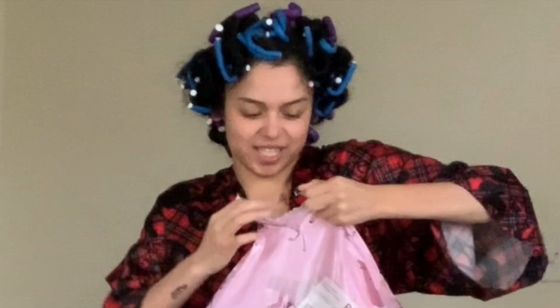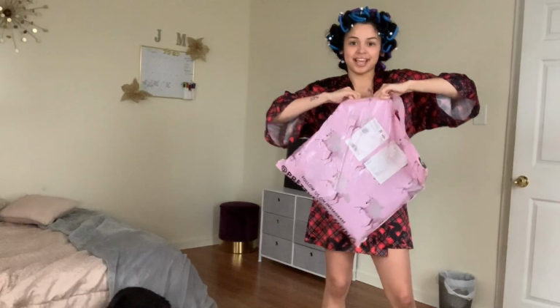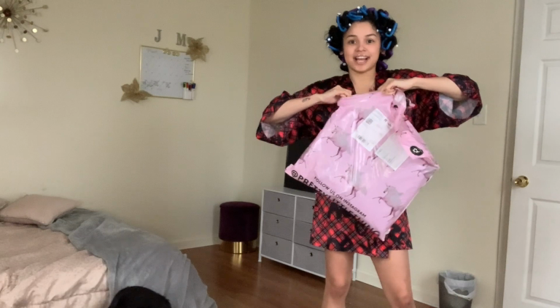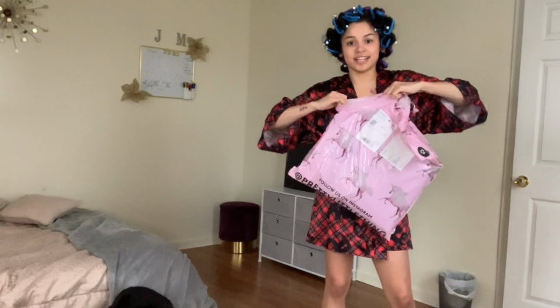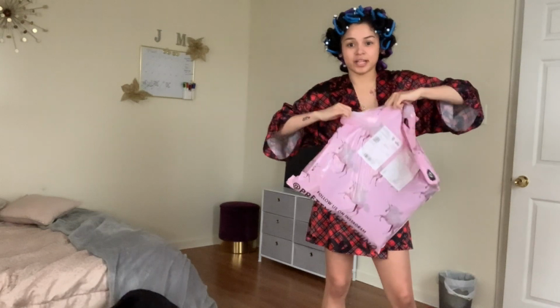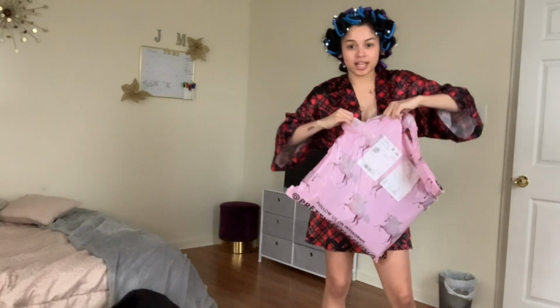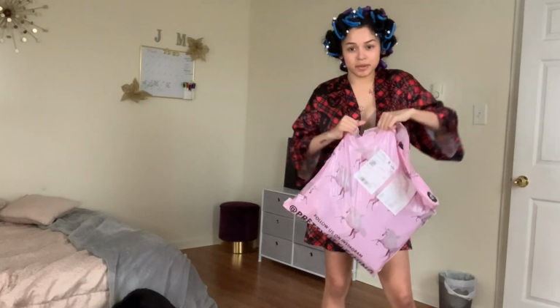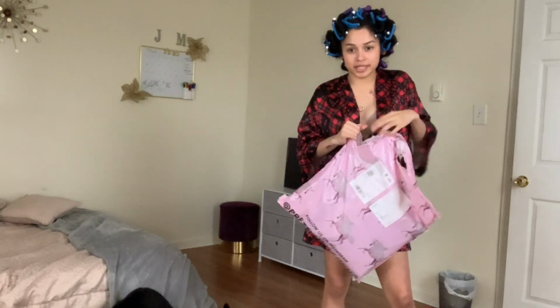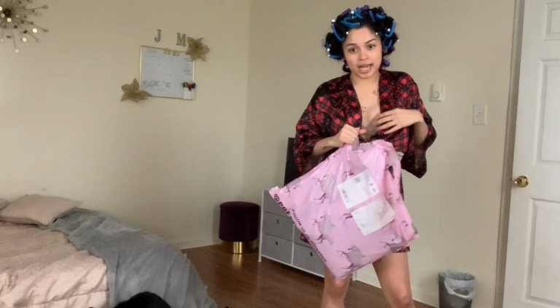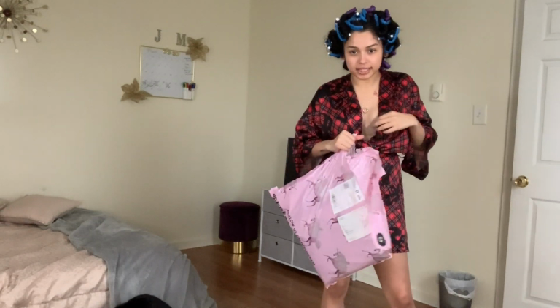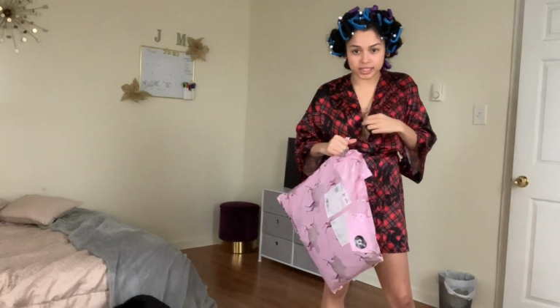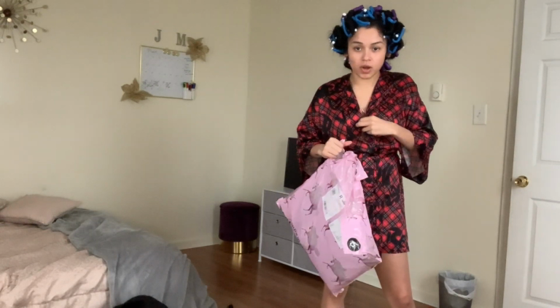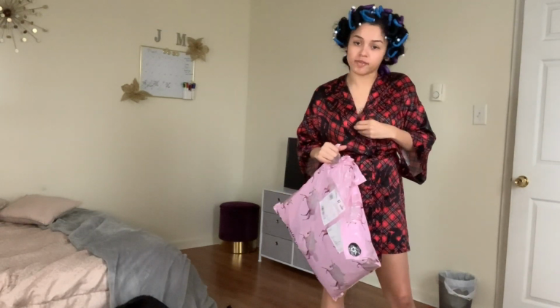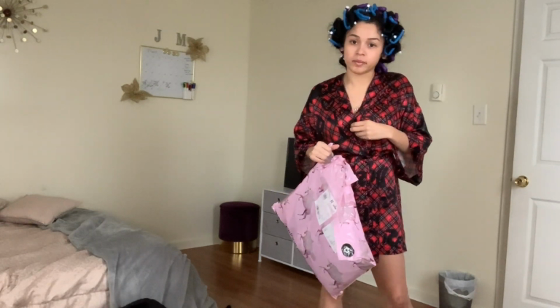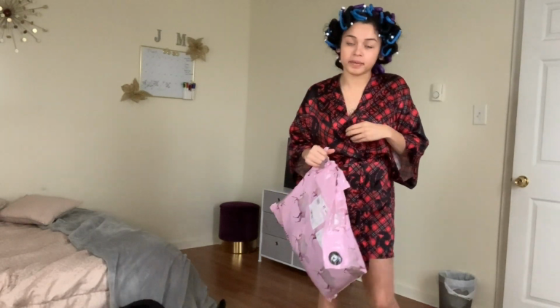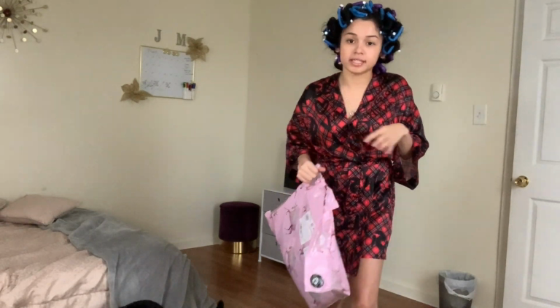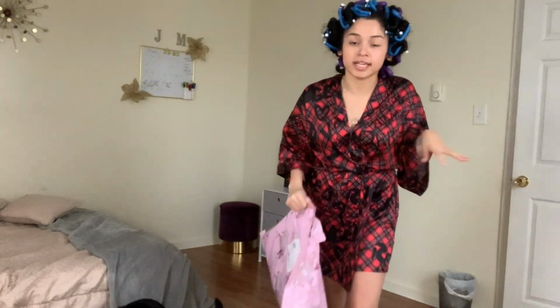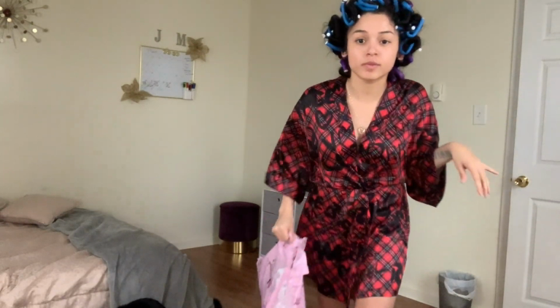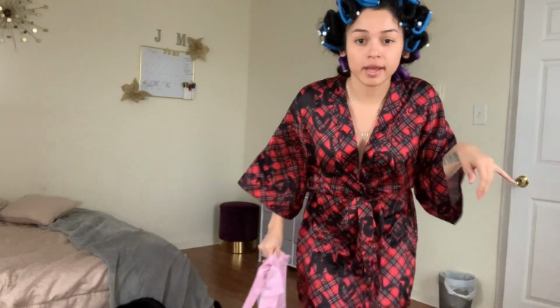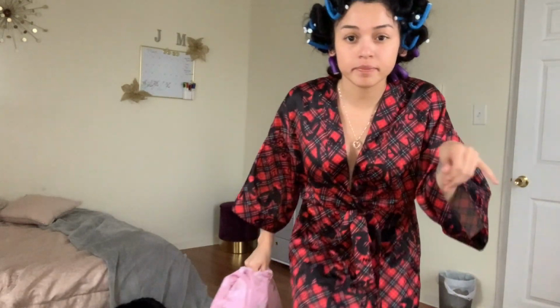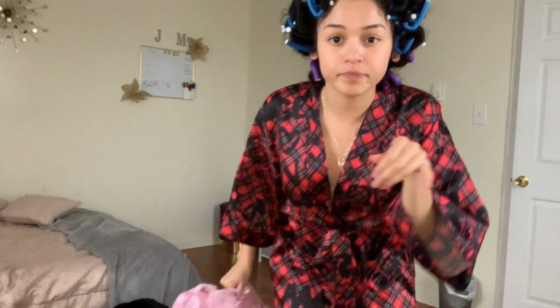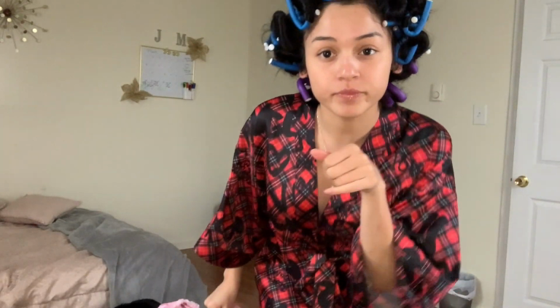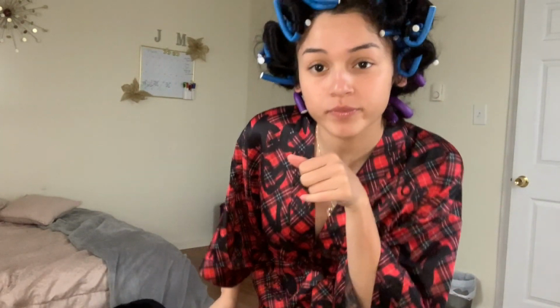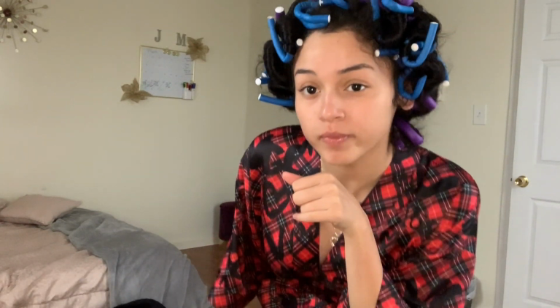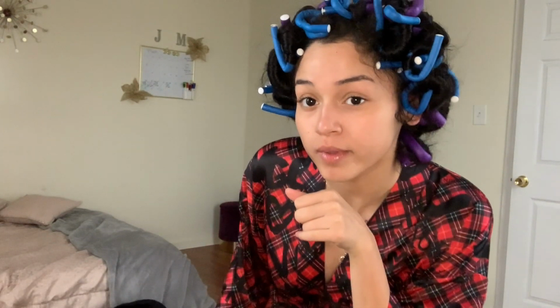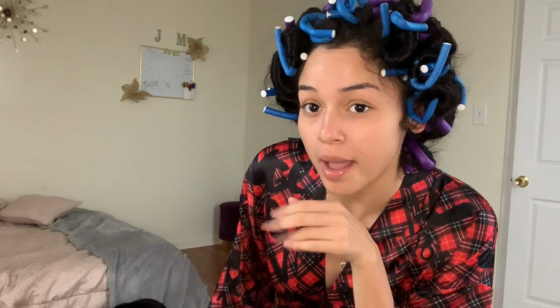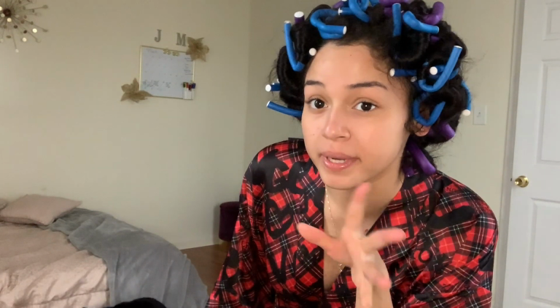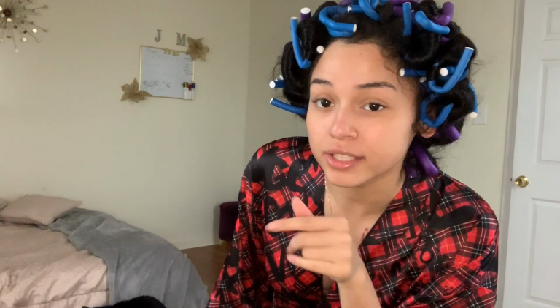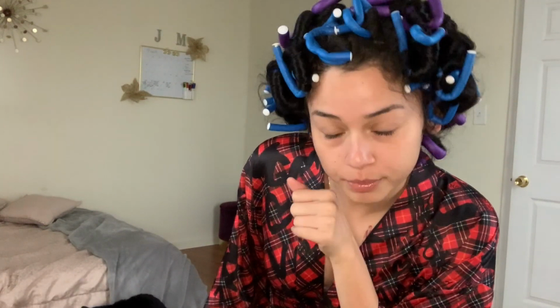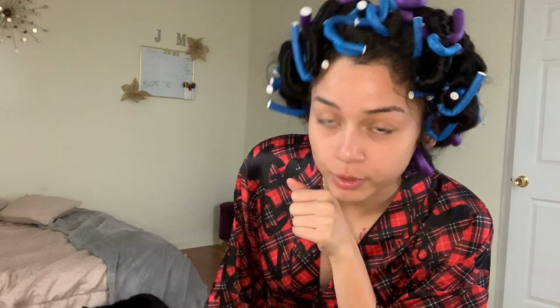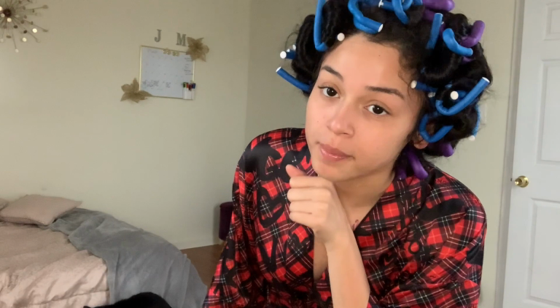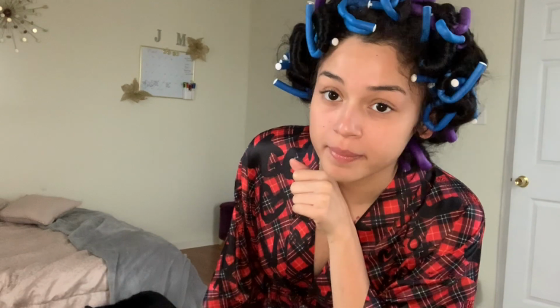And I know I look like somebody's auntie — don't come for me, because guess what? I'm a natural beauty, baby.